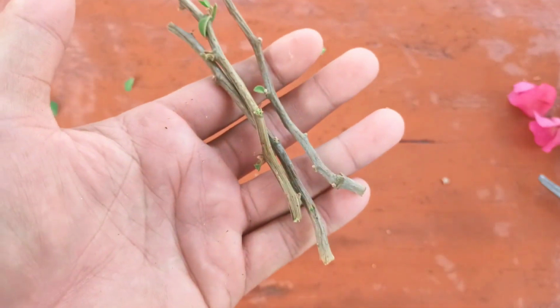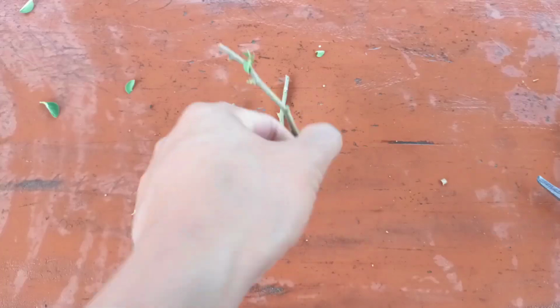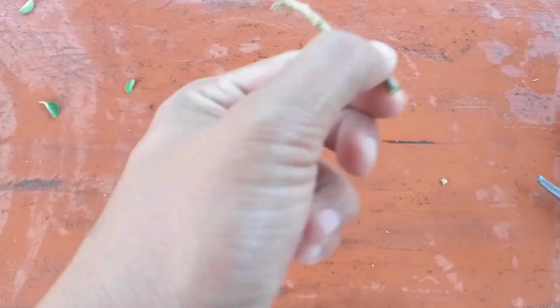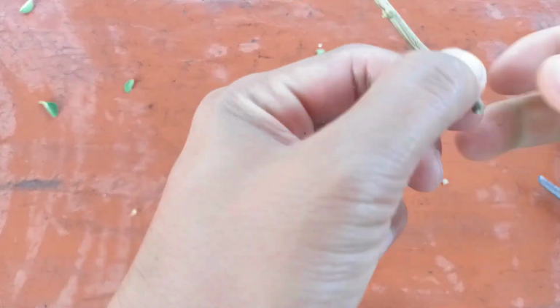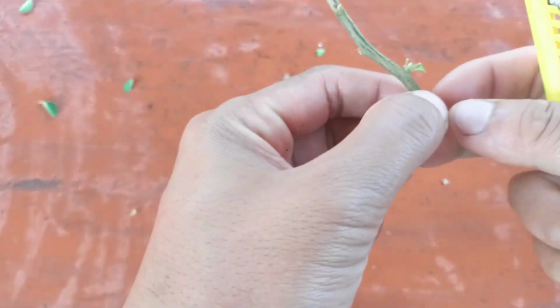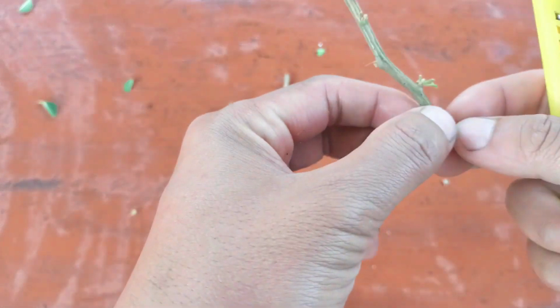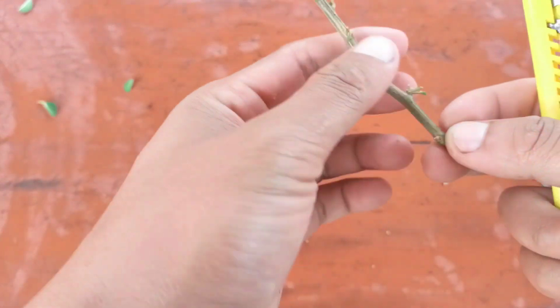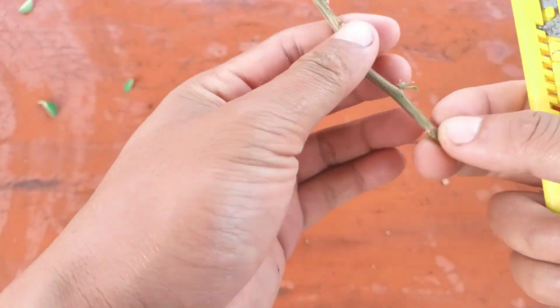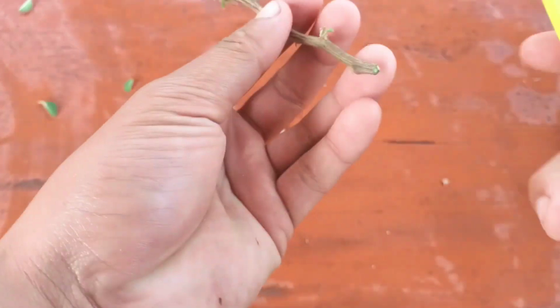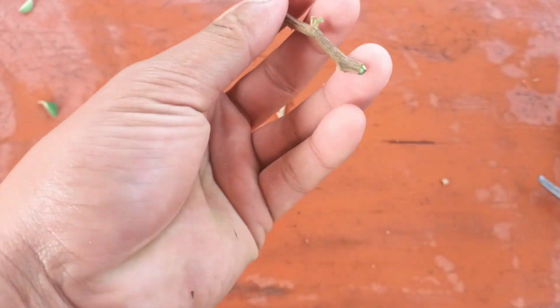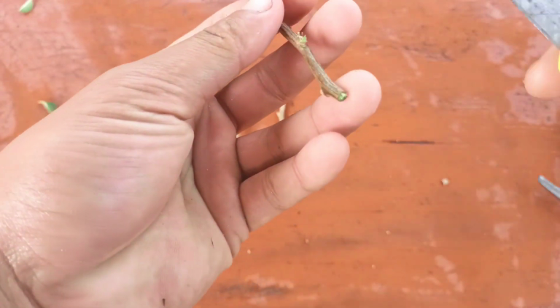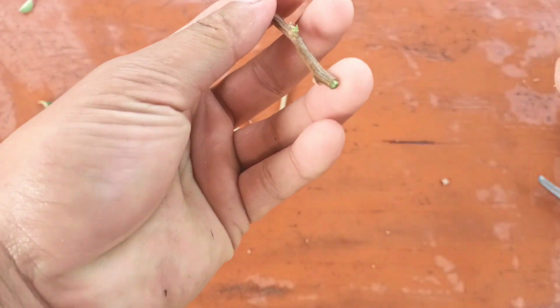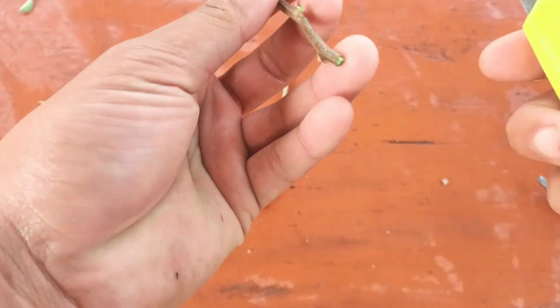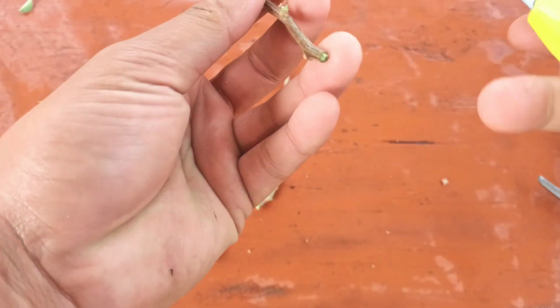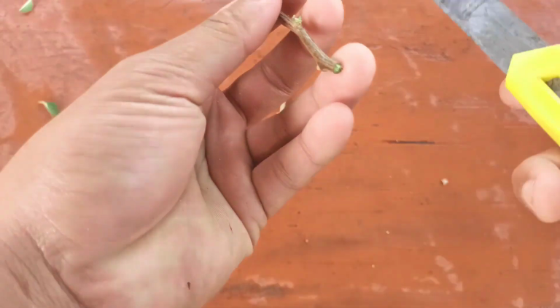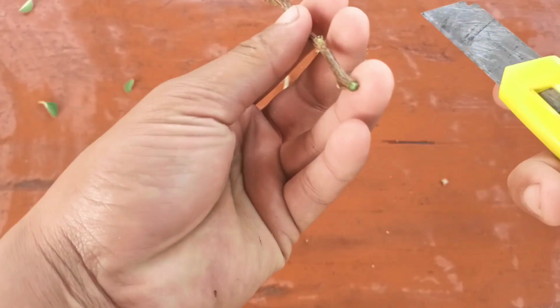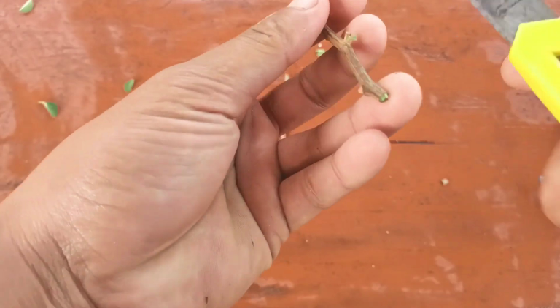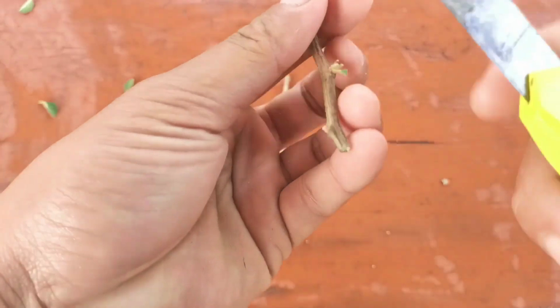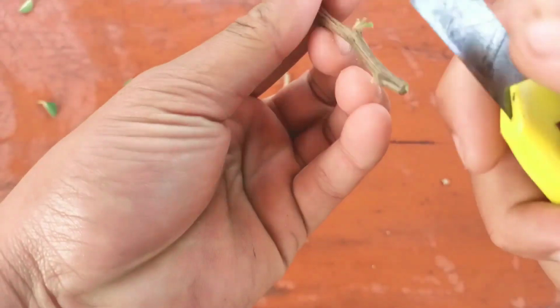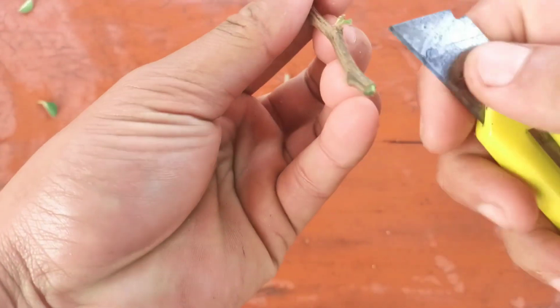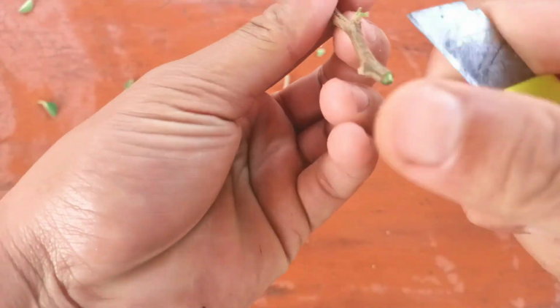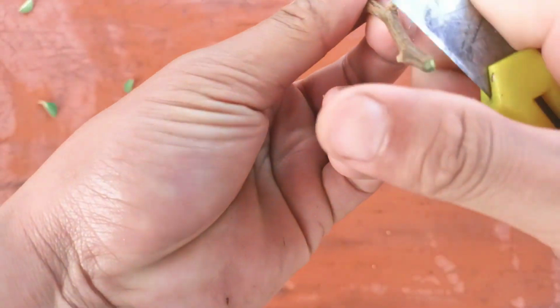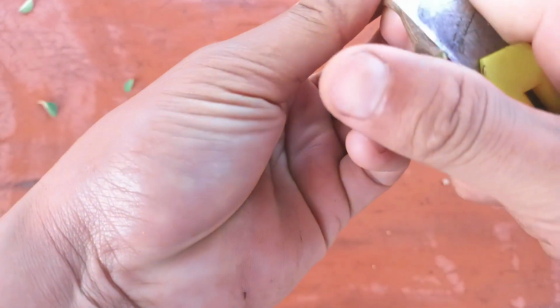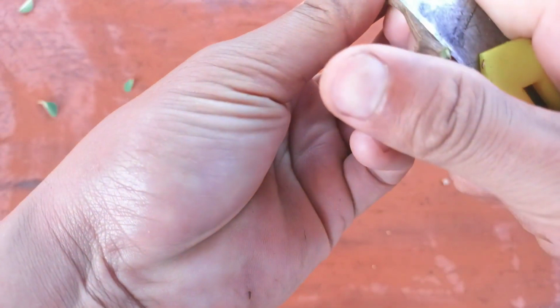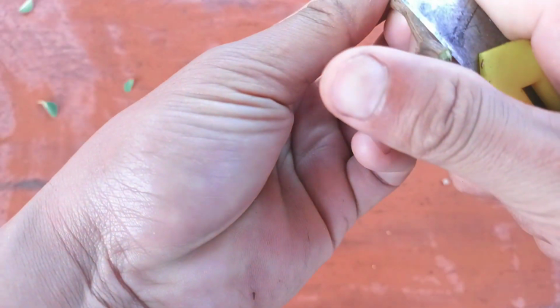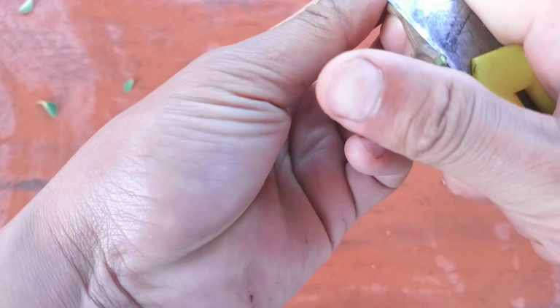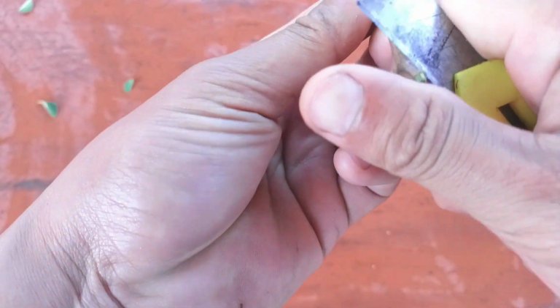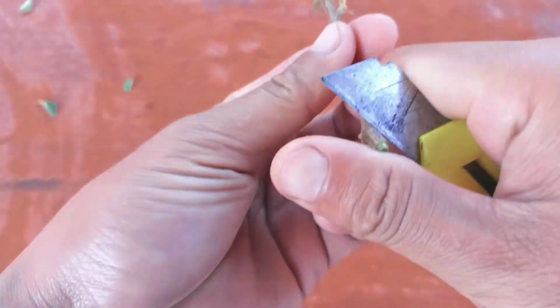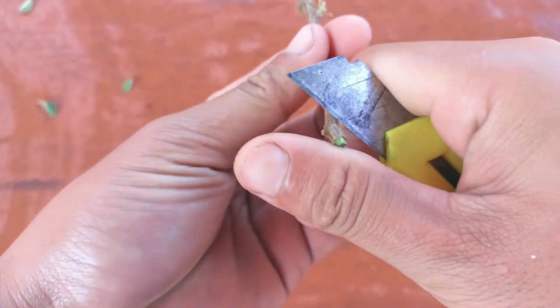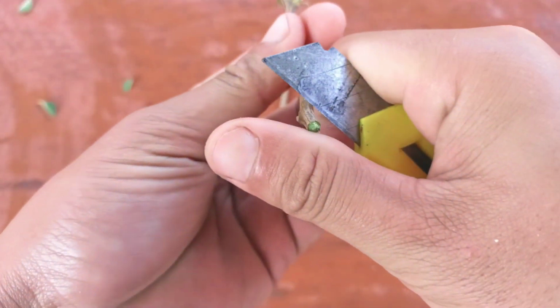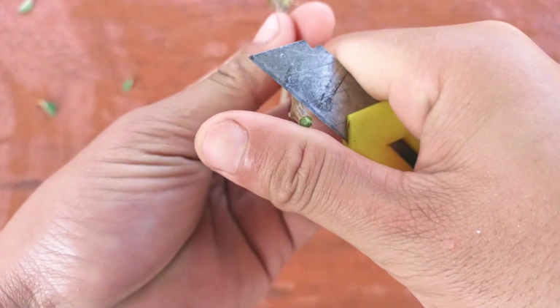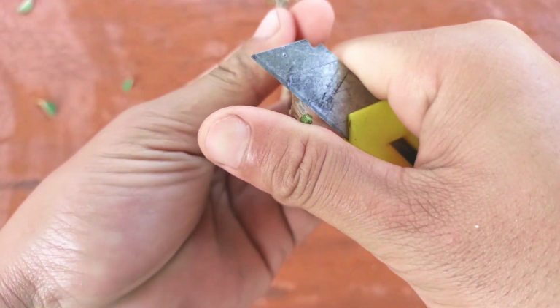The first step is to cut at a 45-degree angle at the bottom of each cutting. I'll do the same with all the cuttings.